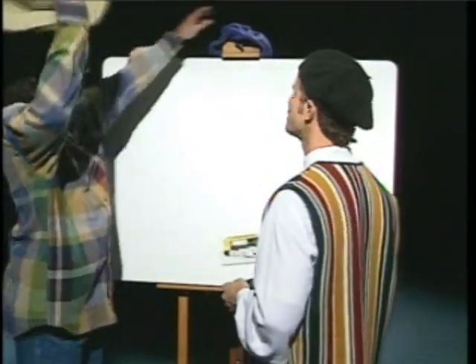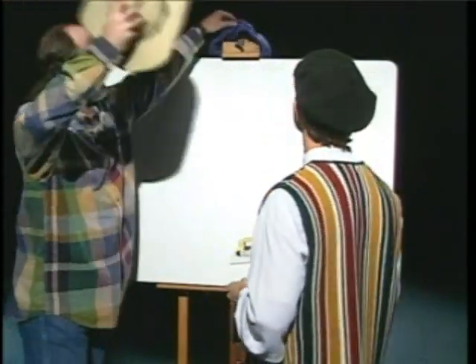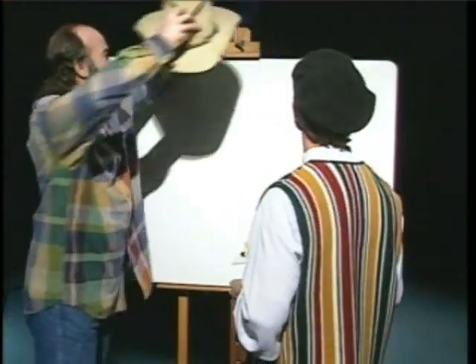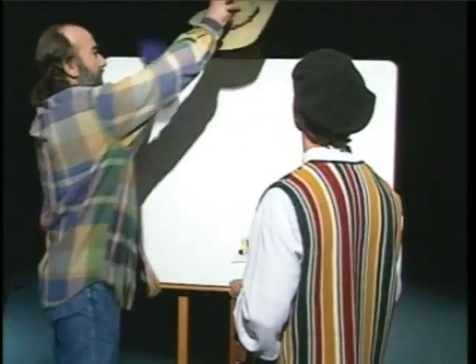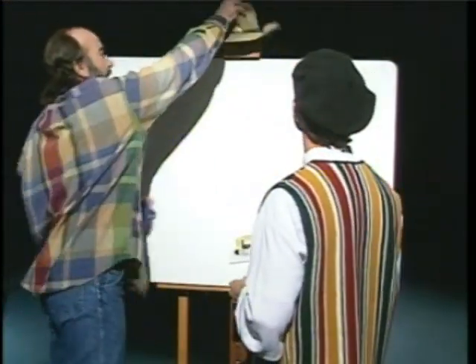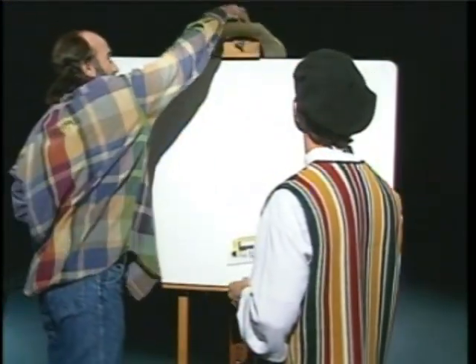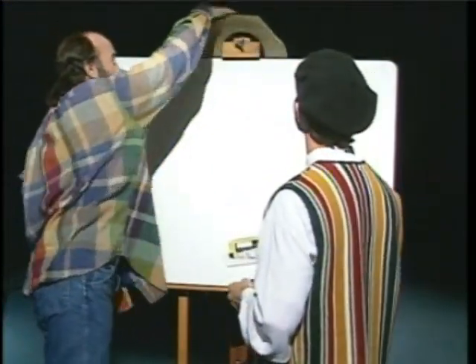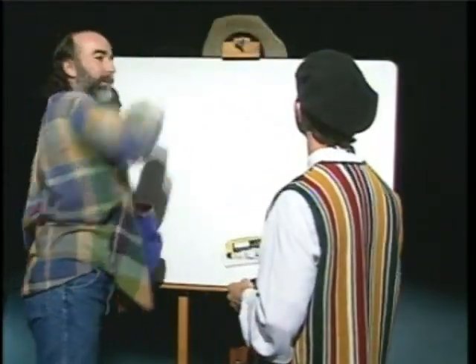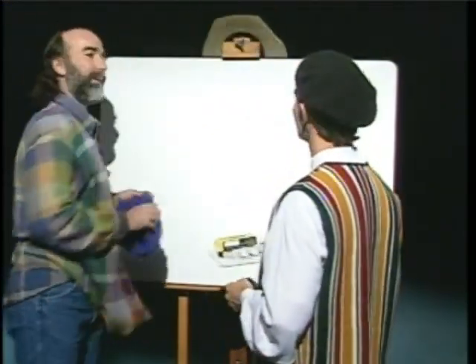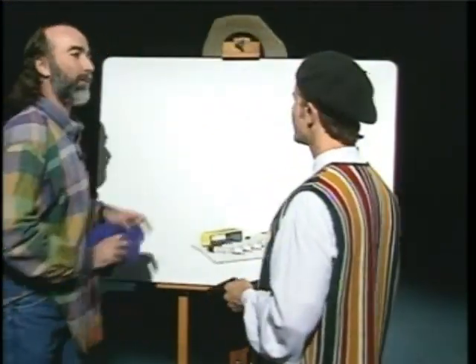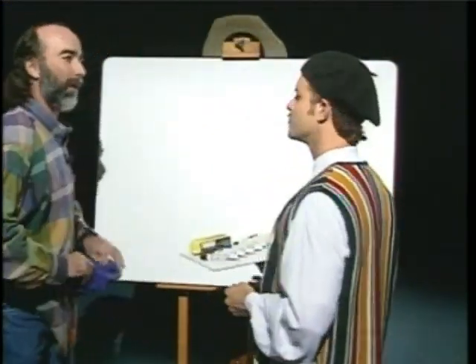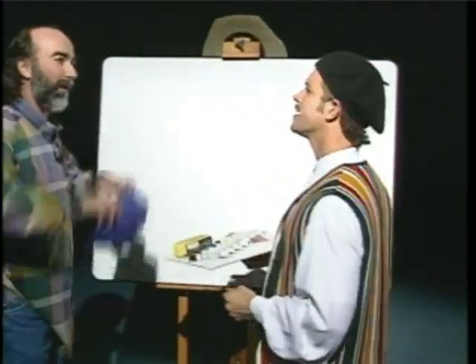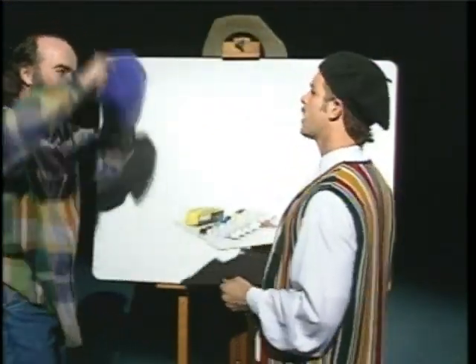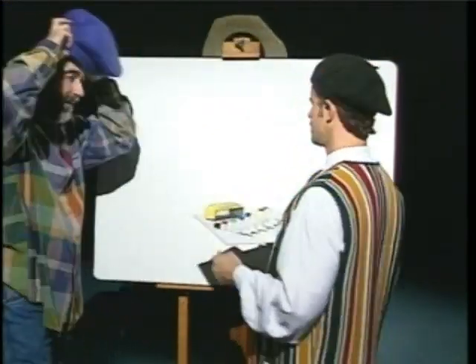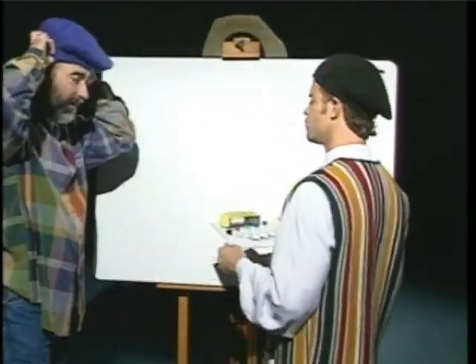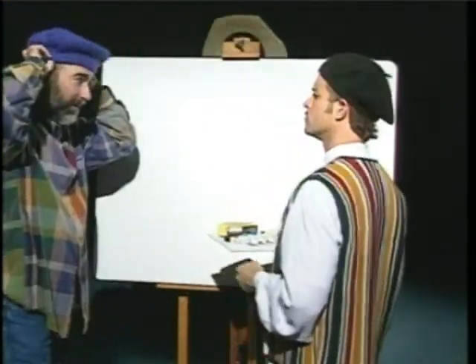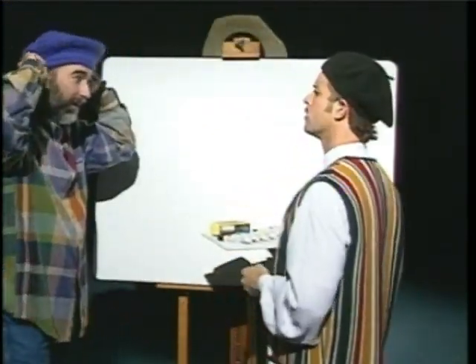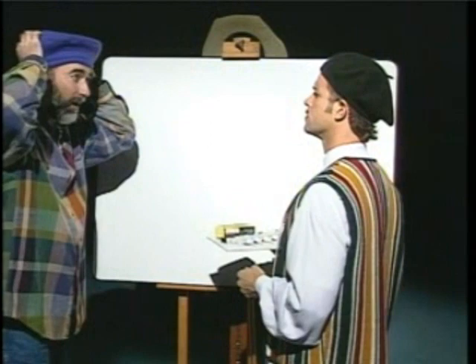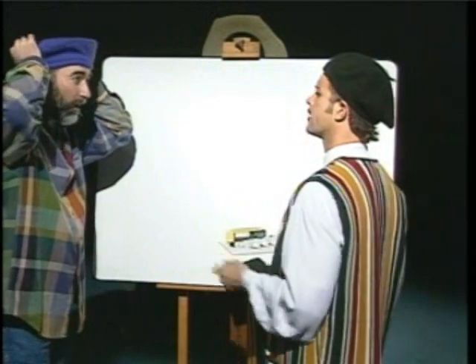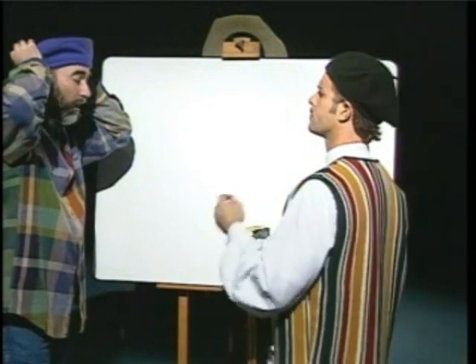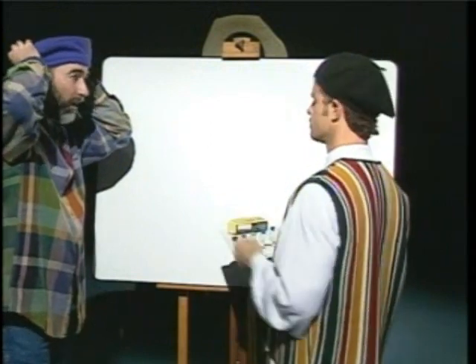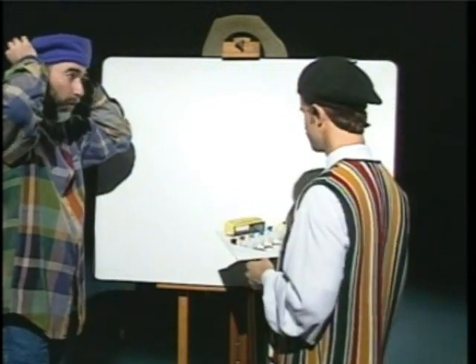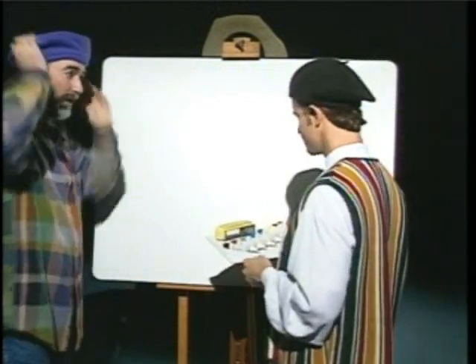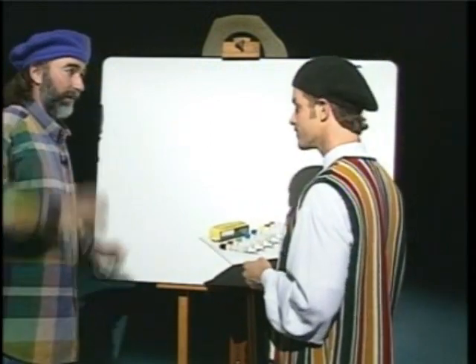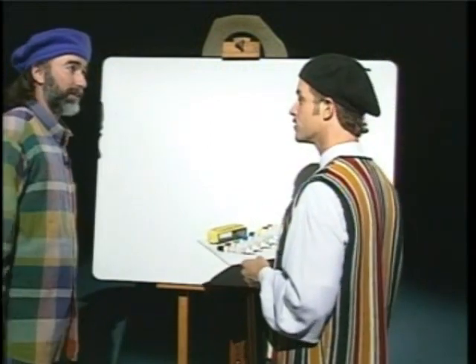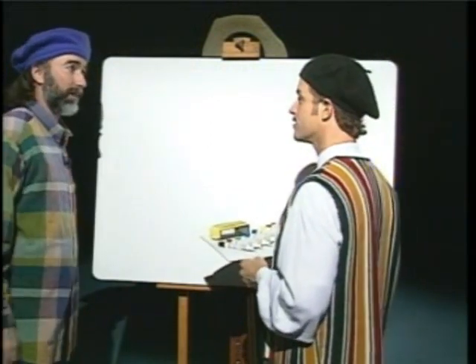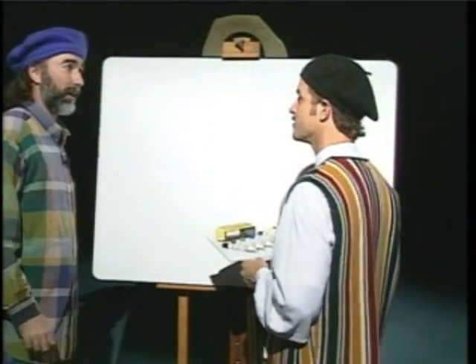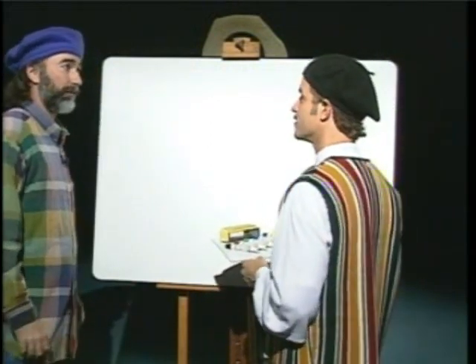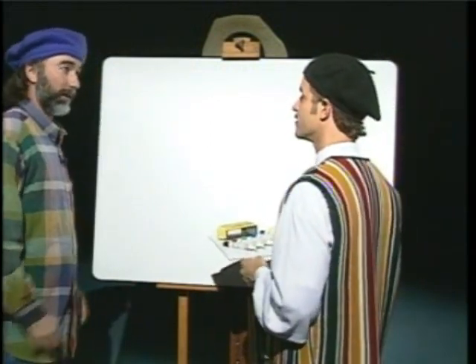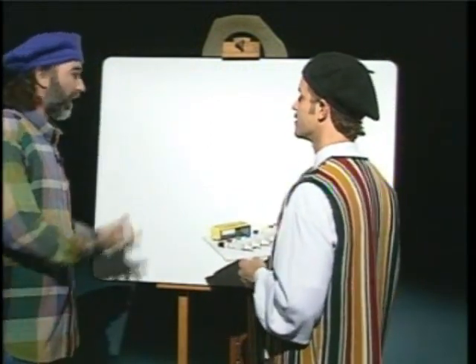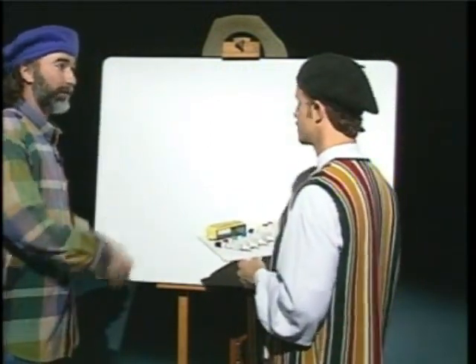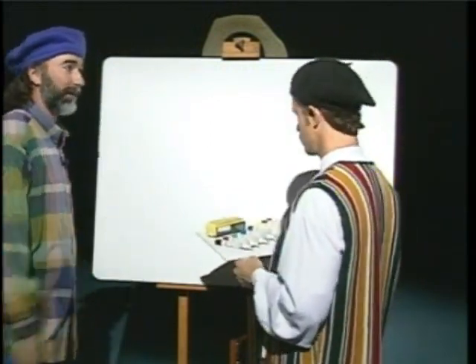I can't wait to get to the art today. What are we going to draw? Today, I think we will draw the grasshopper. Oh, really? That sounds like a lot of fun. Well, let's hop to it.